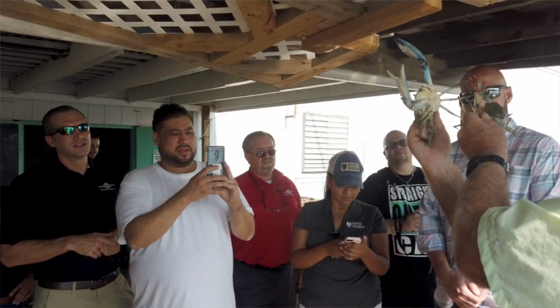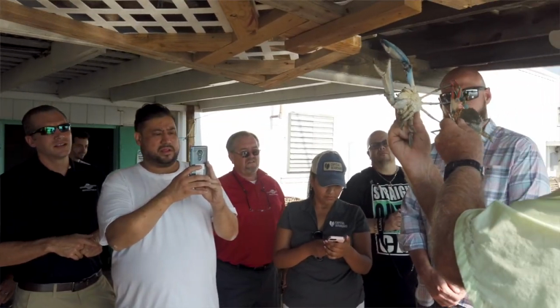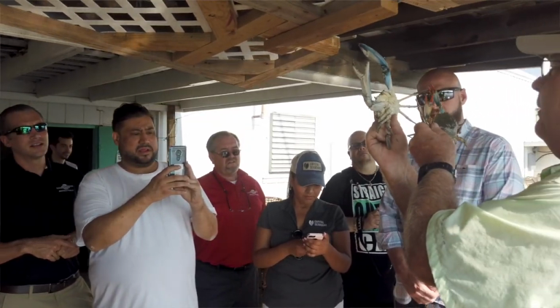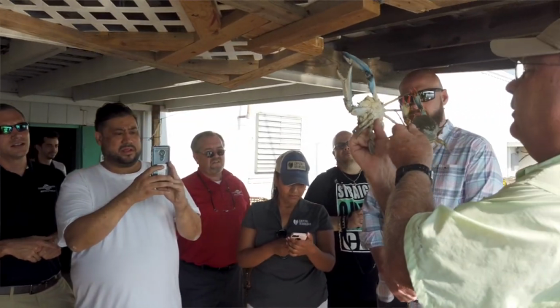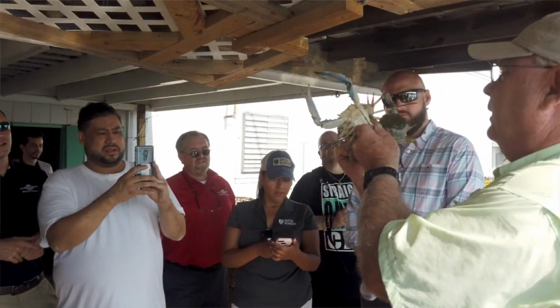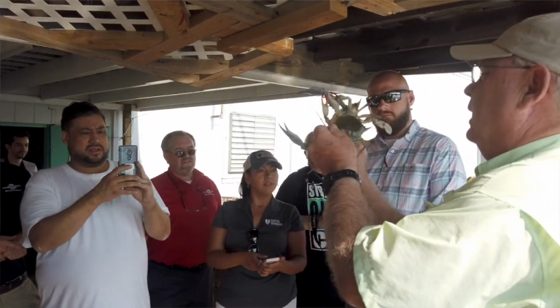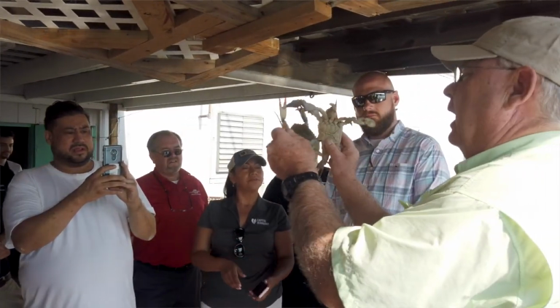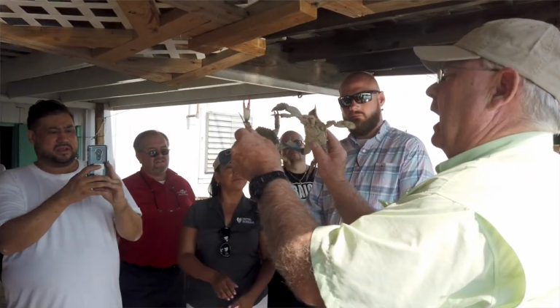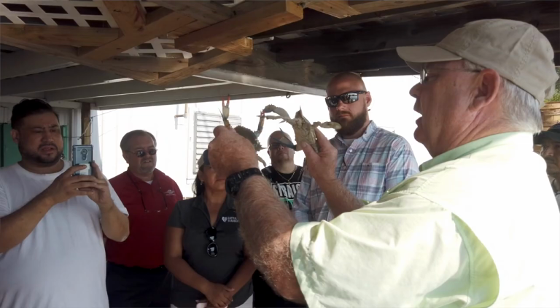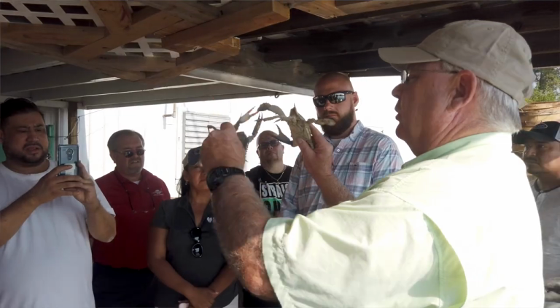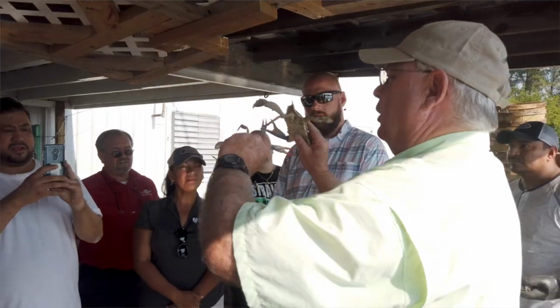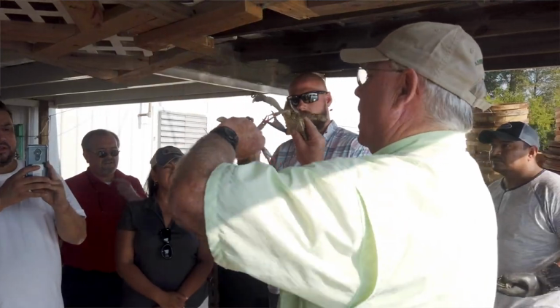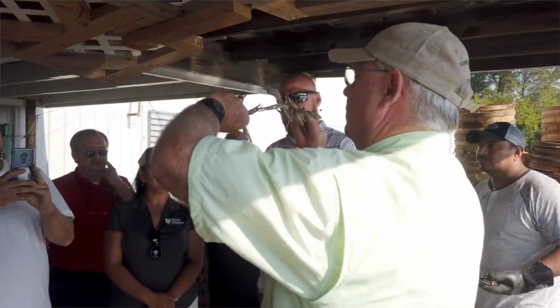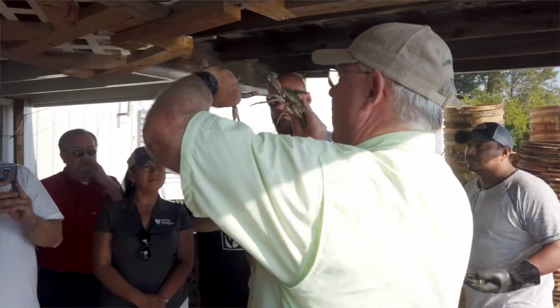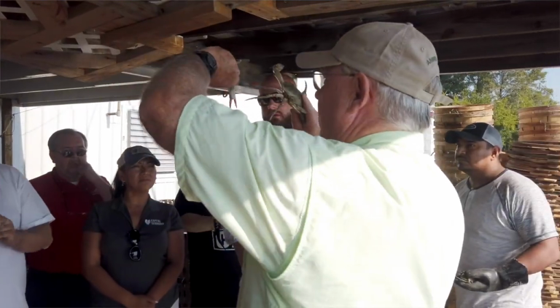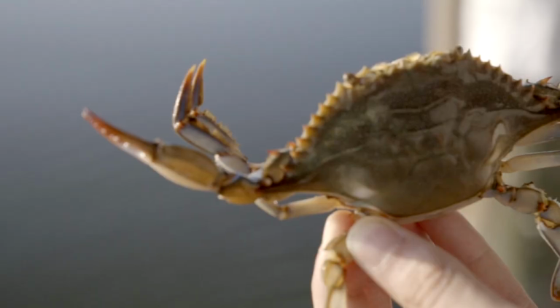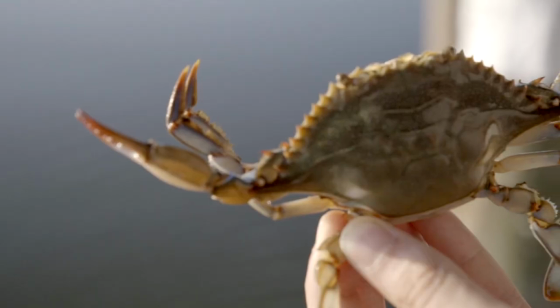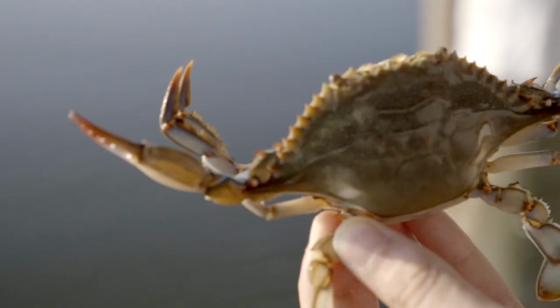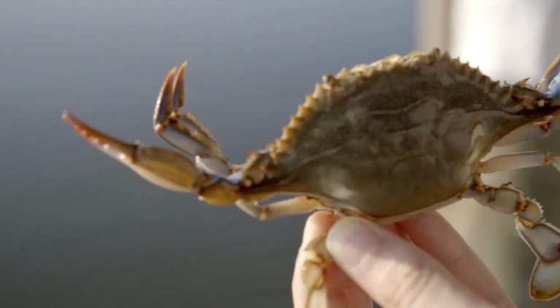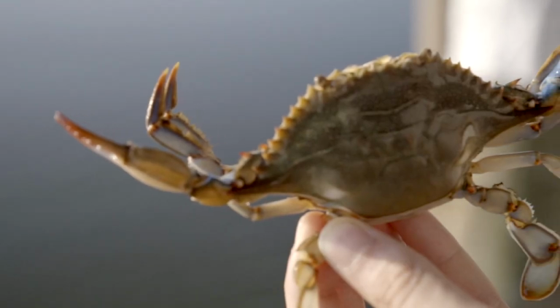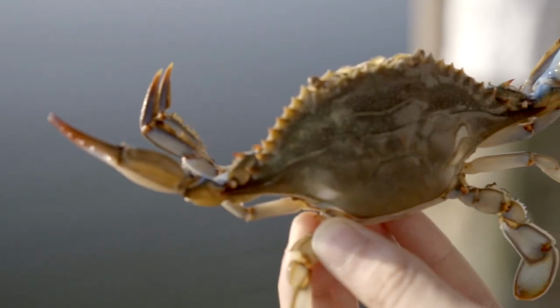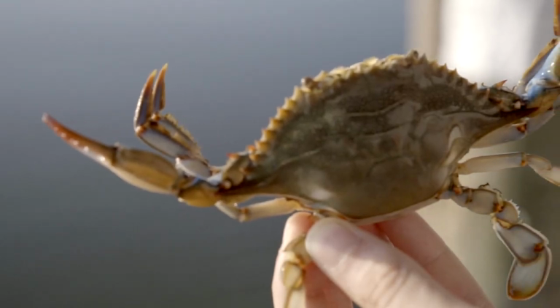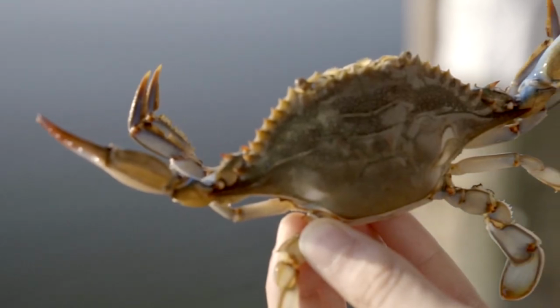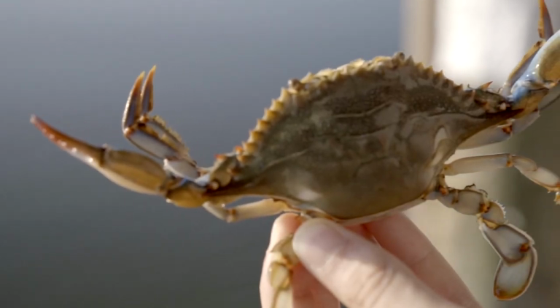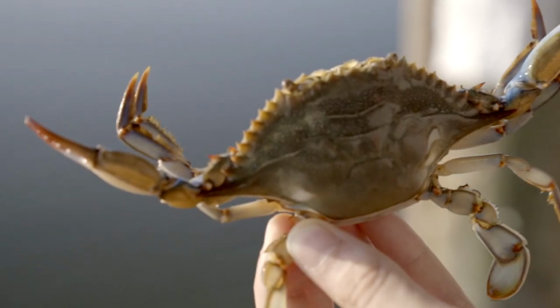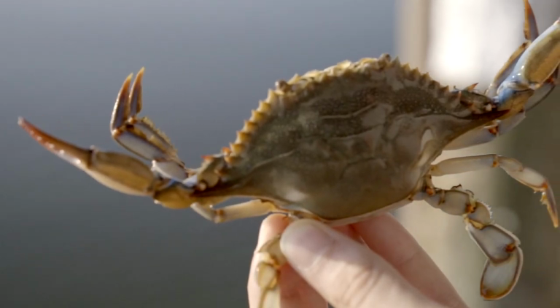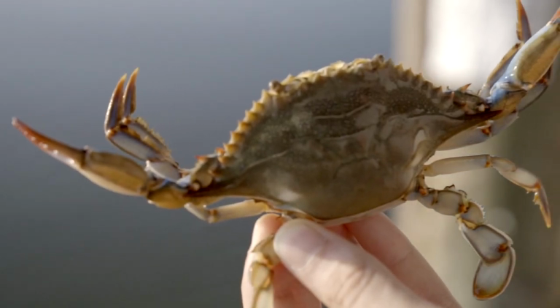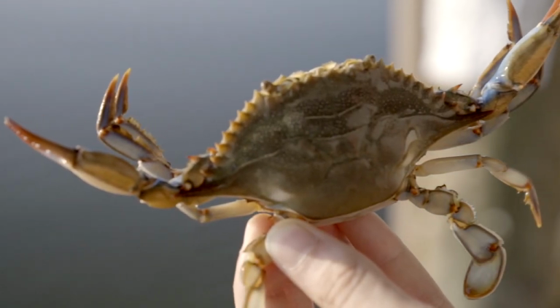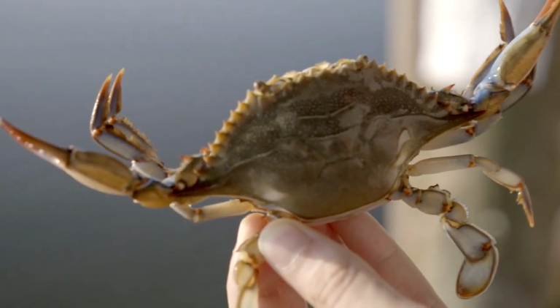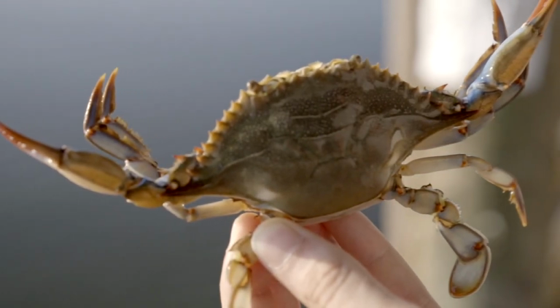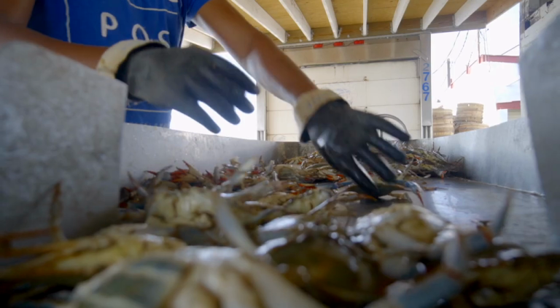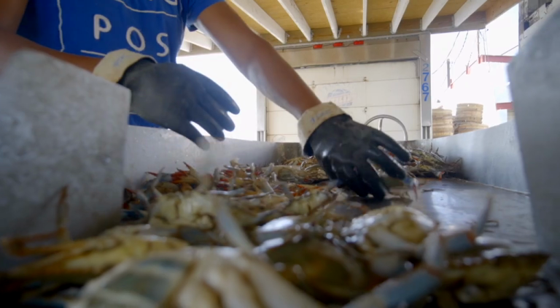We showed them a little bit about the male and female crabs, the differences, the life cycle only being three years — very short-lived.